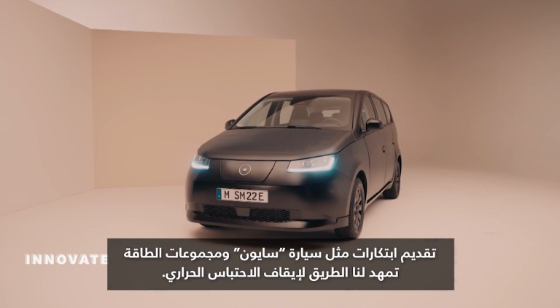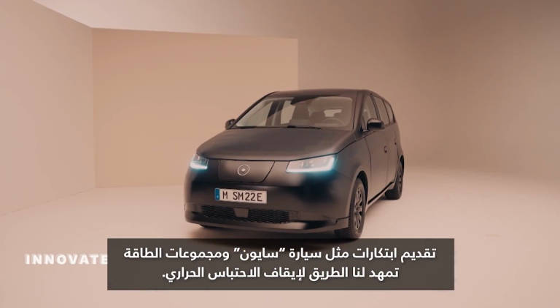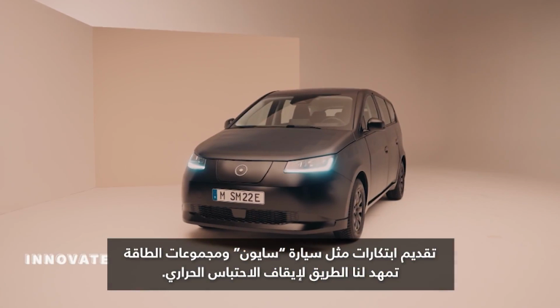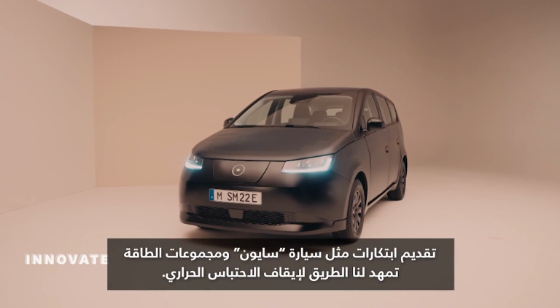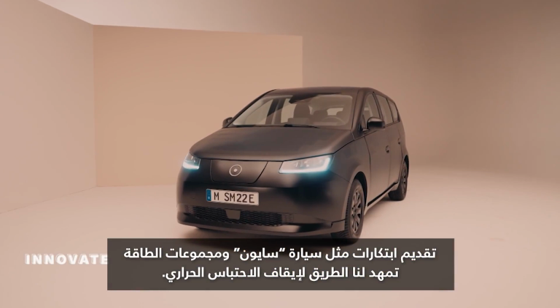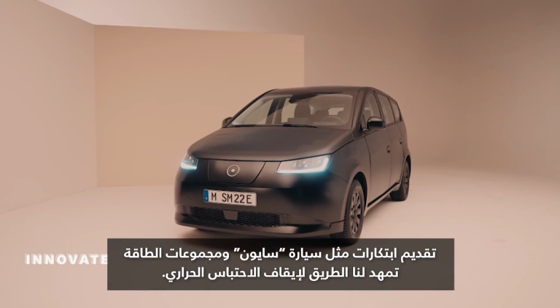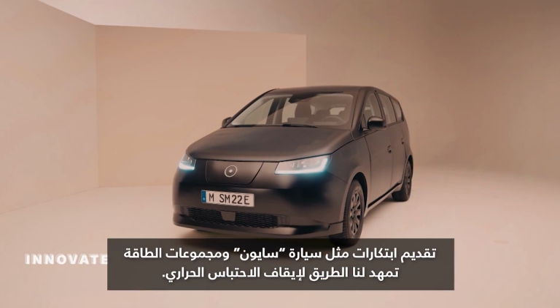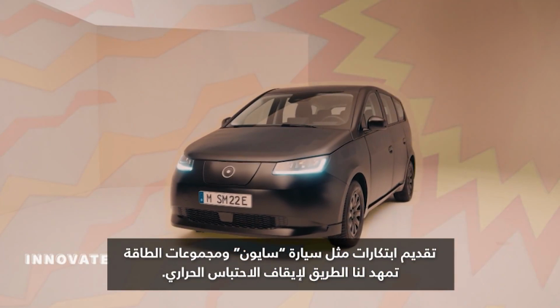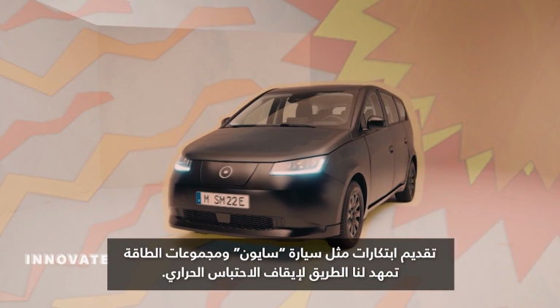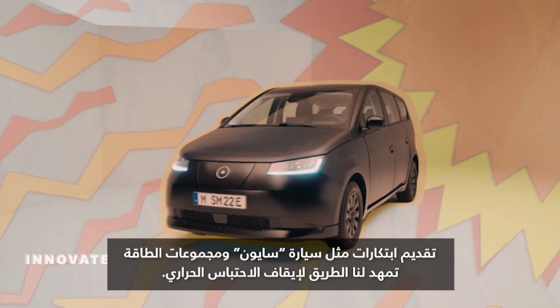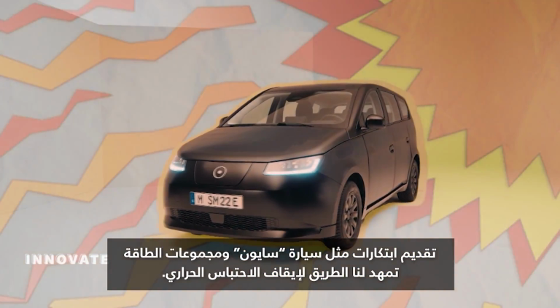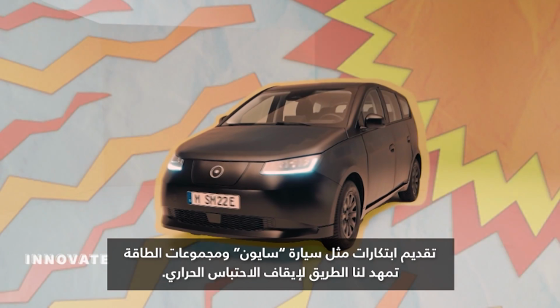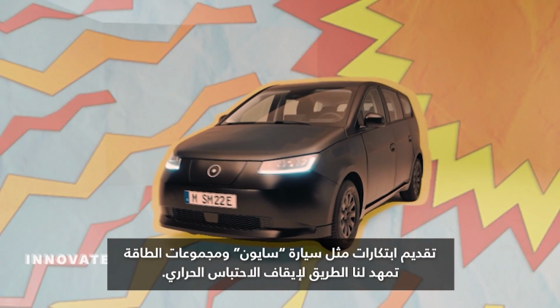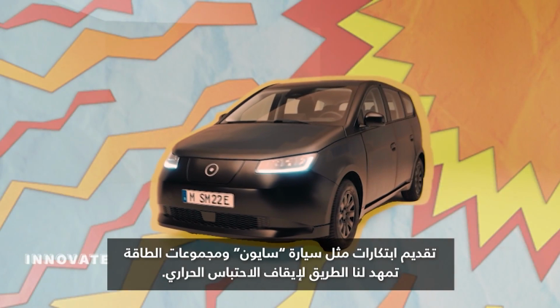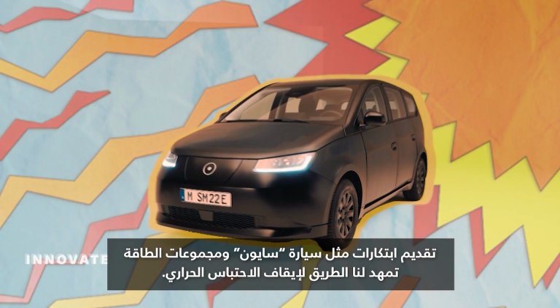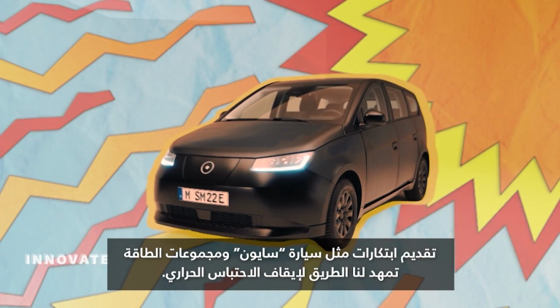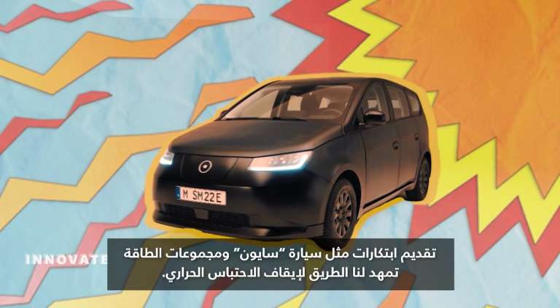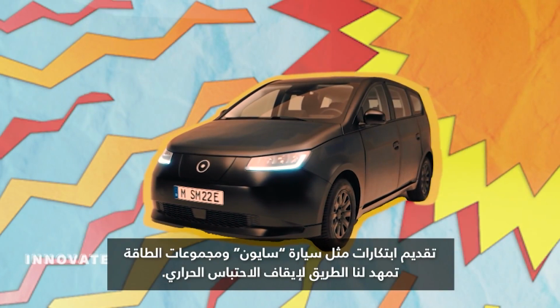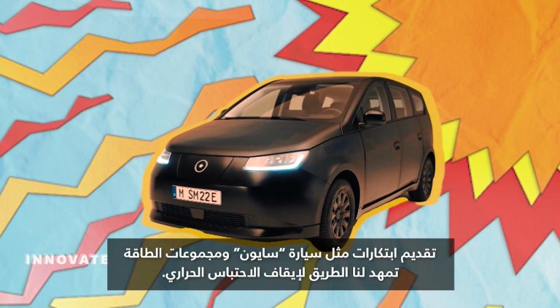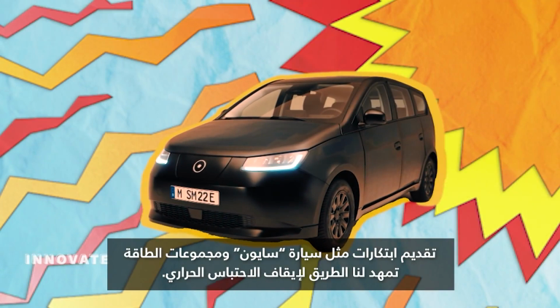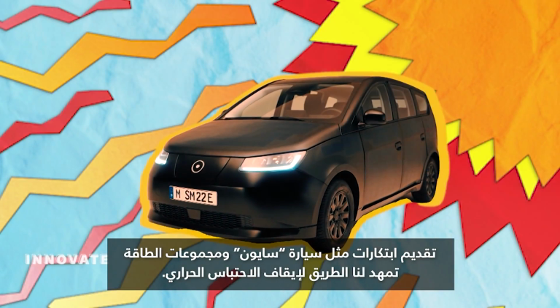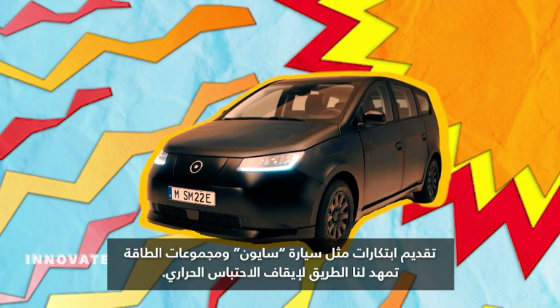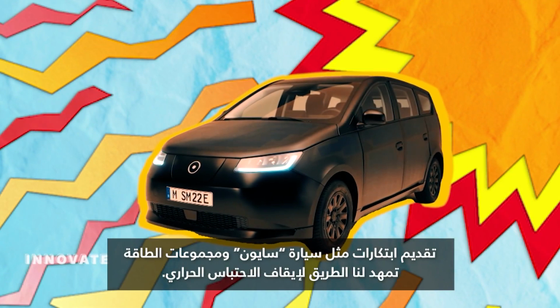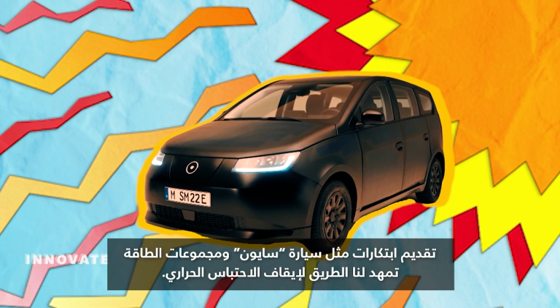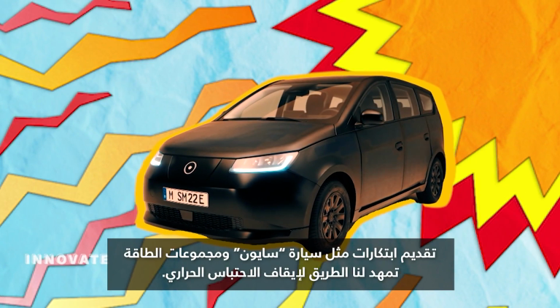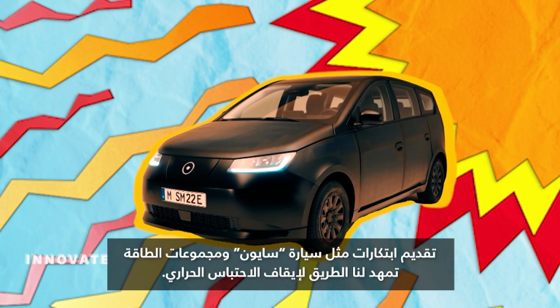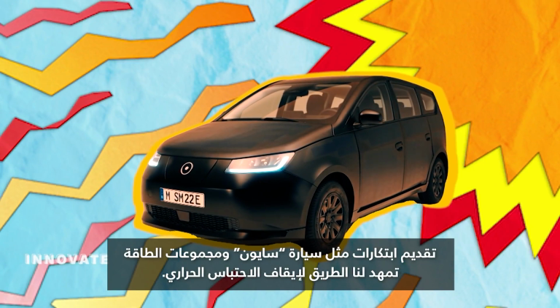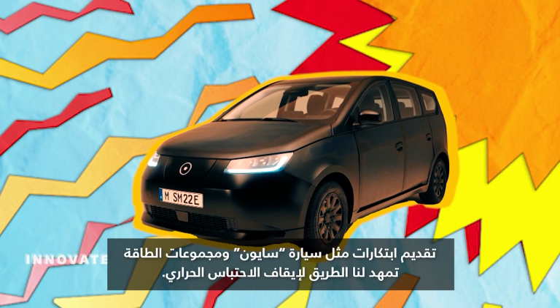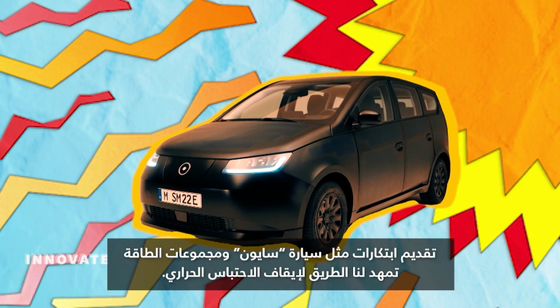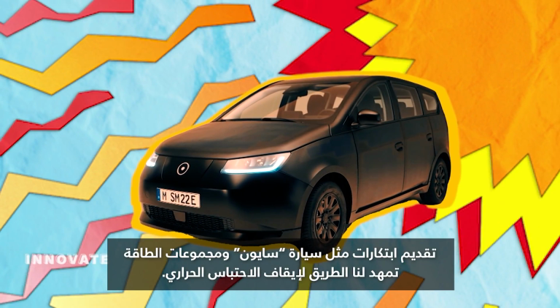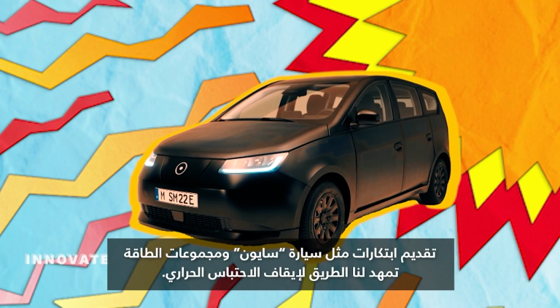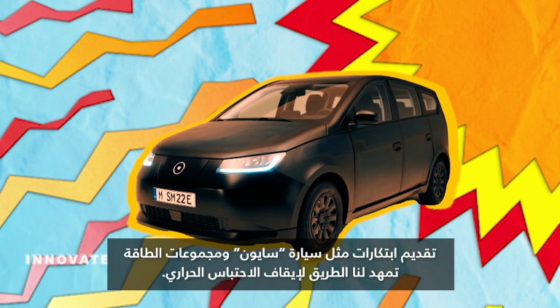Innovations like the Scion and Sona Motors solar kits offer a ray of sunshine in our quest to stop global warming.